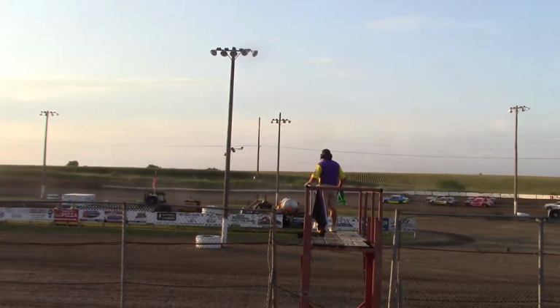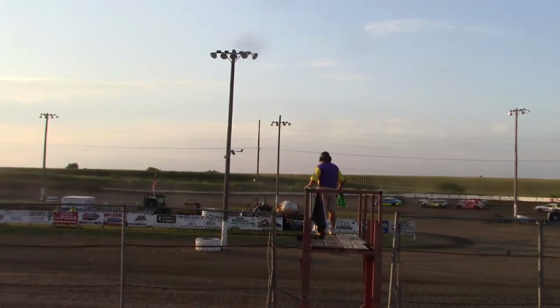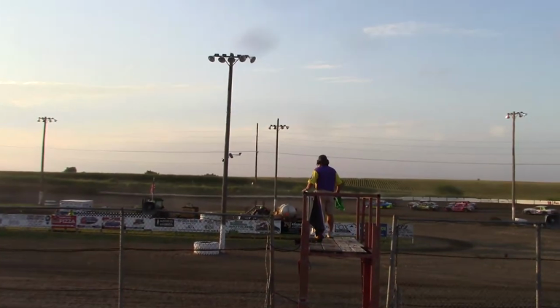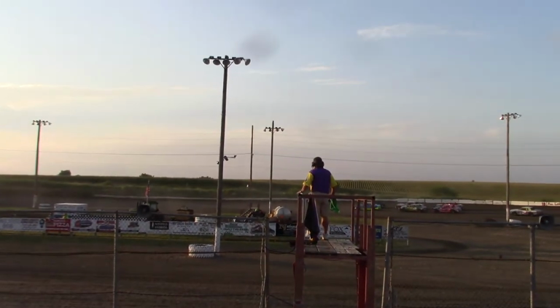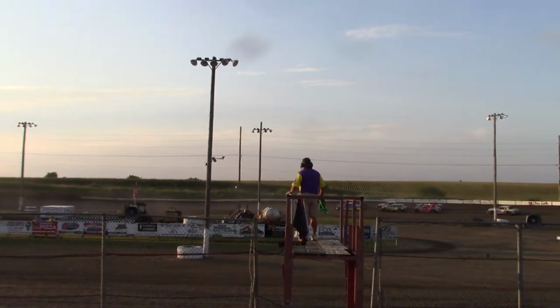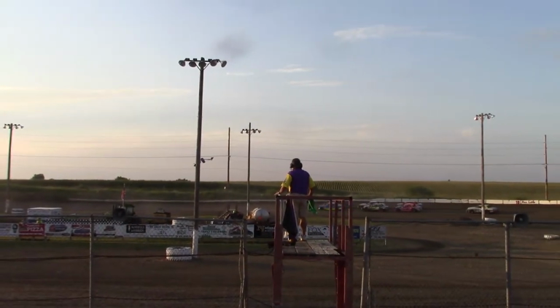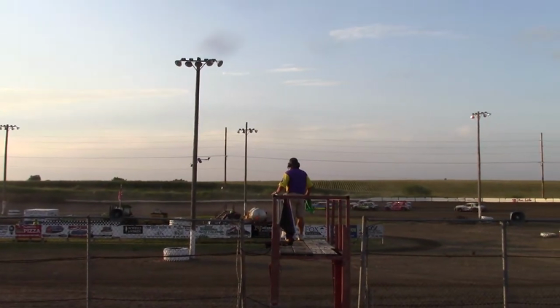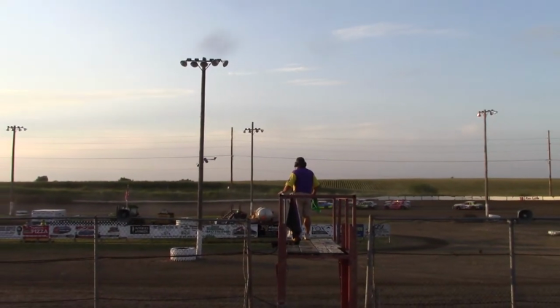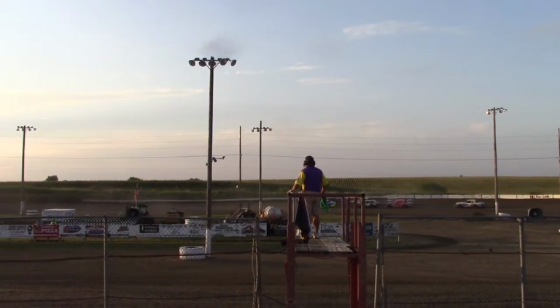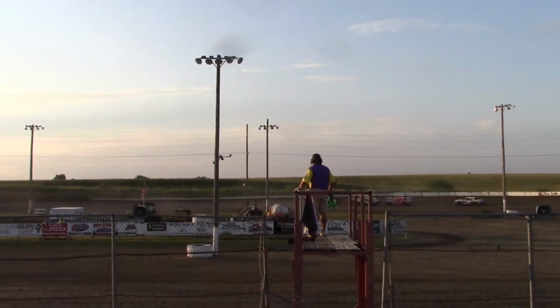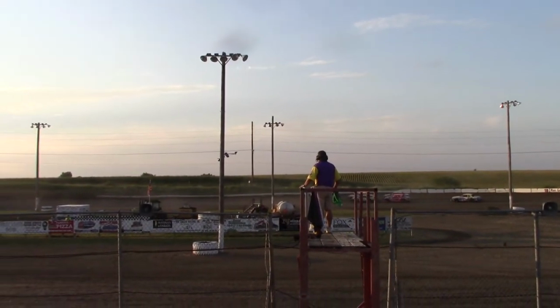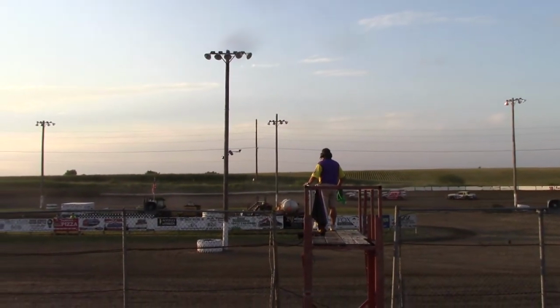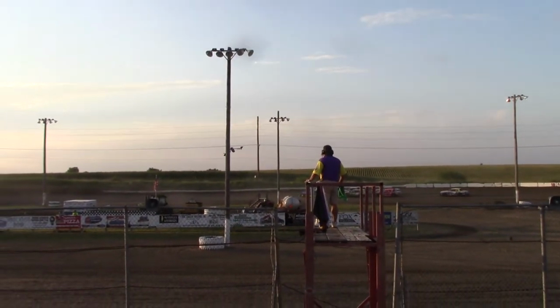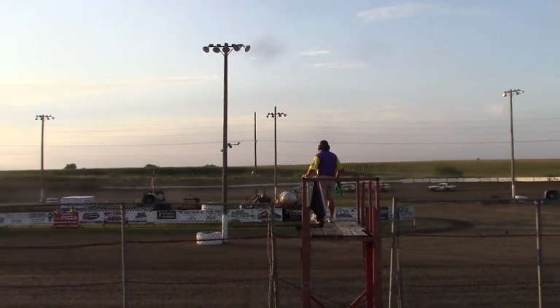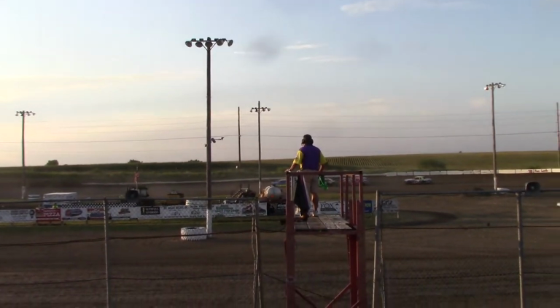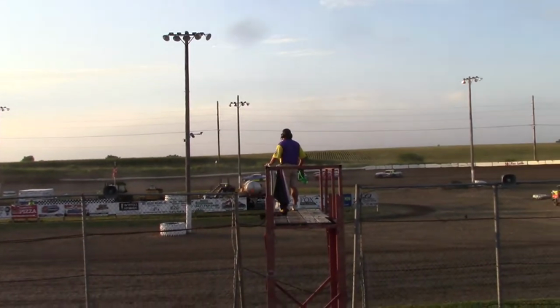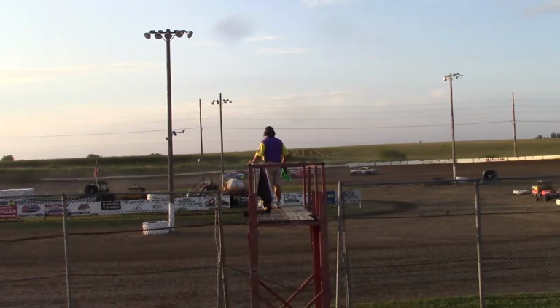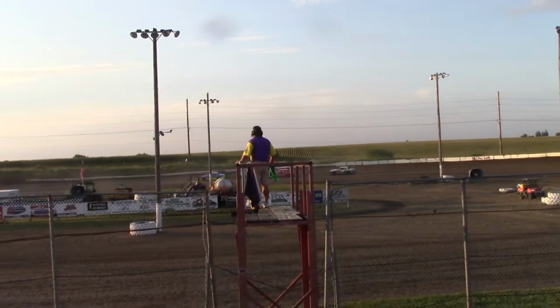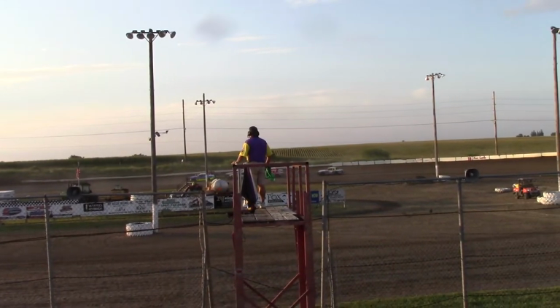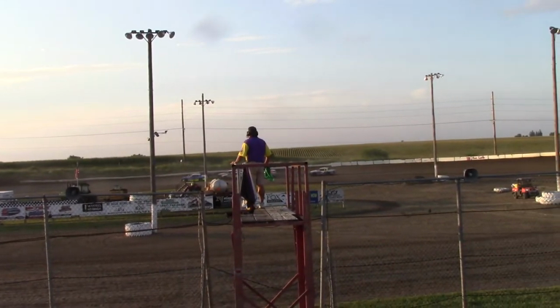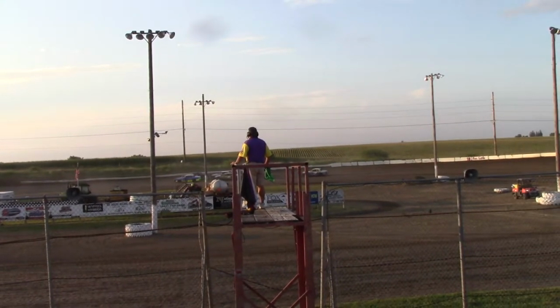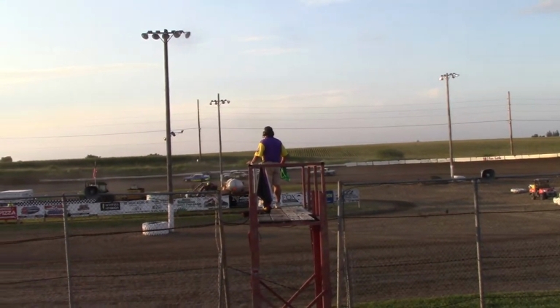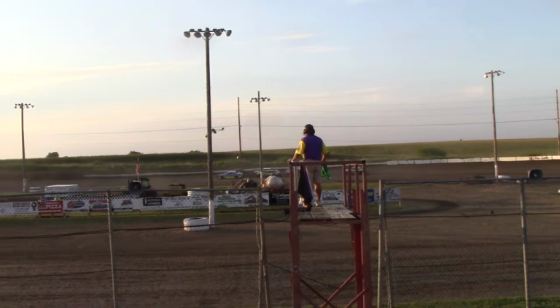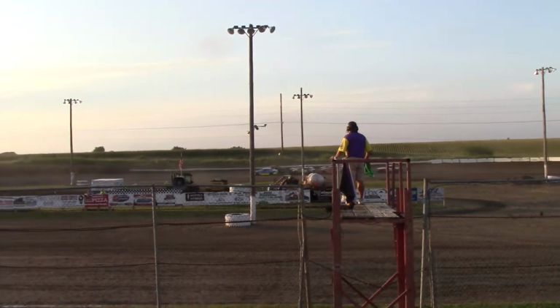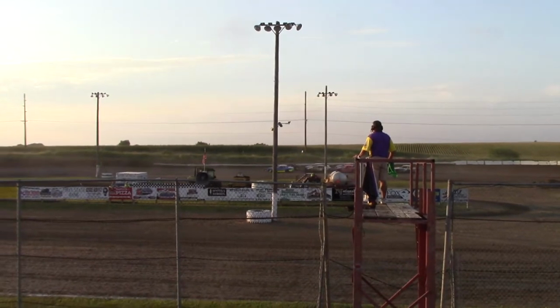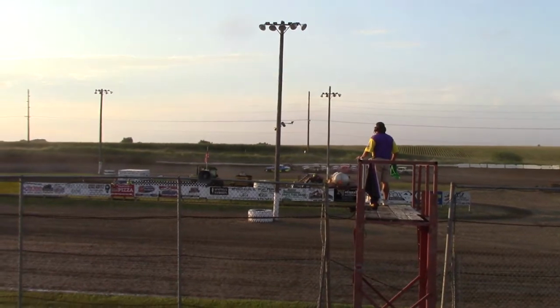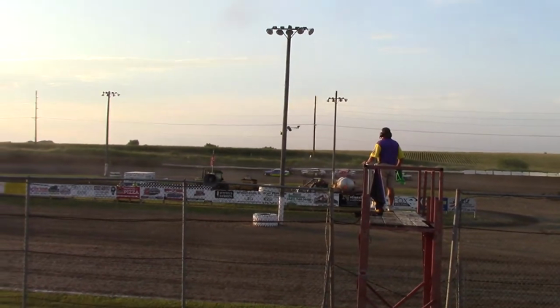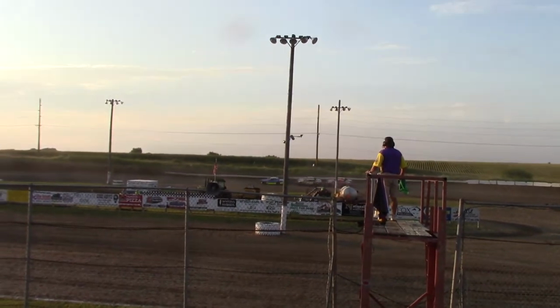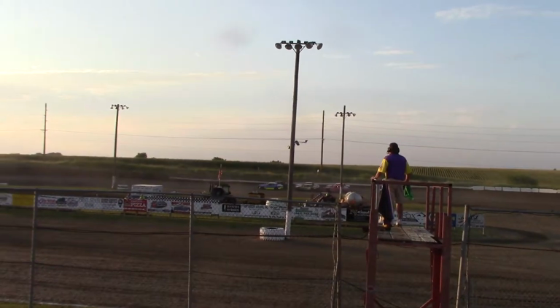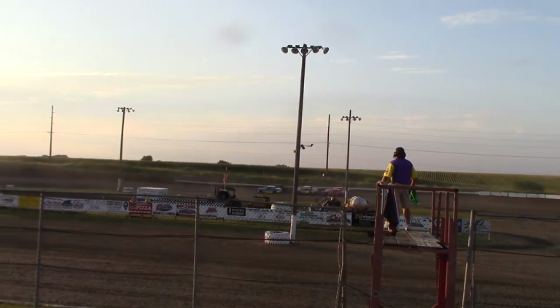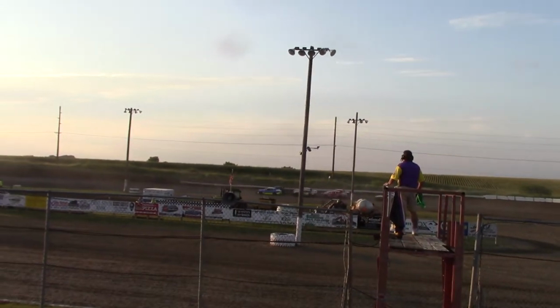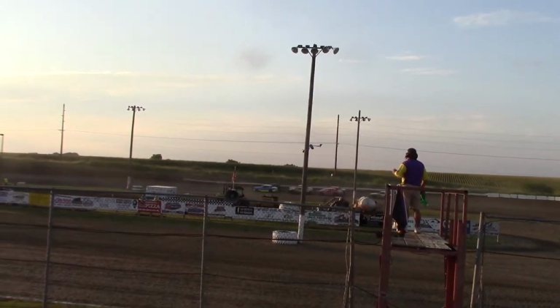Hobby Heat 1. Stewart. July 27th. Stewart International Speedway. Hobby Heat 1.